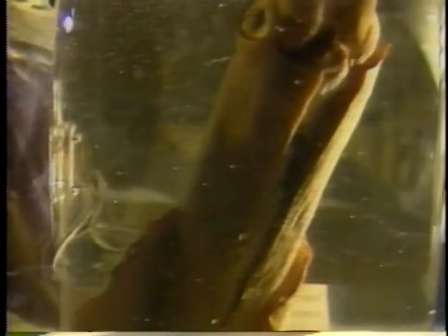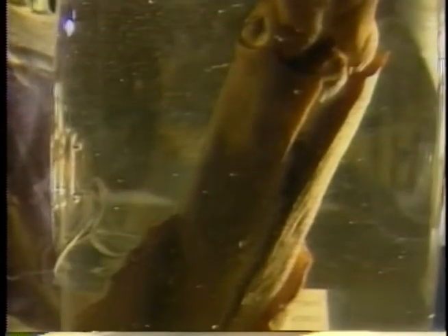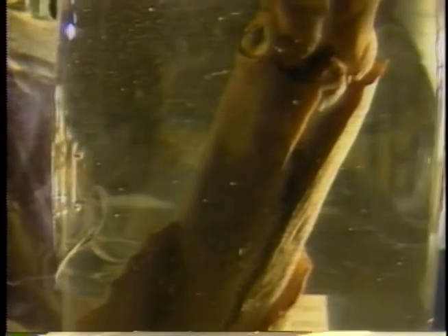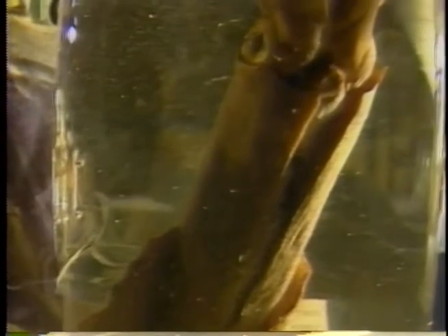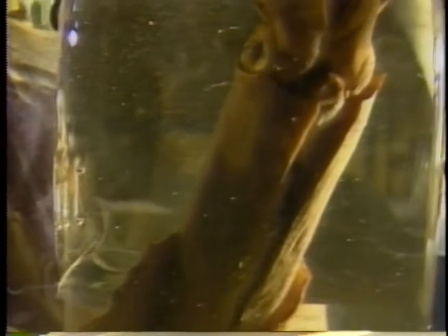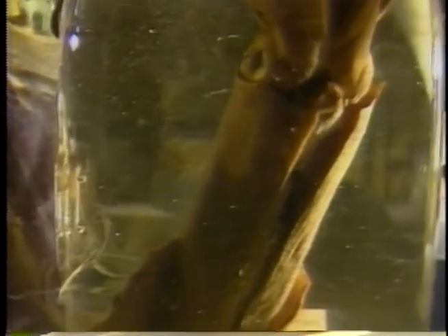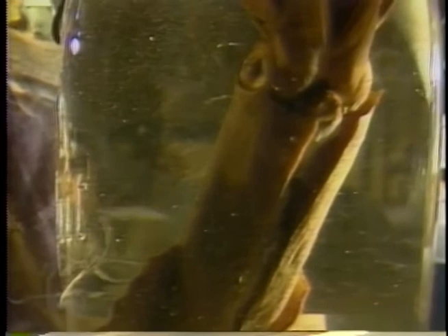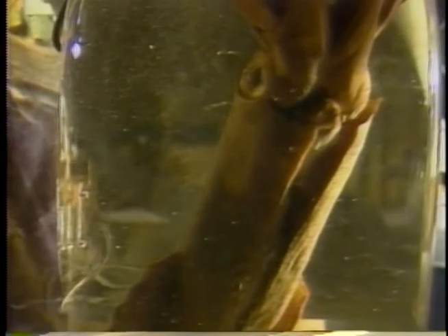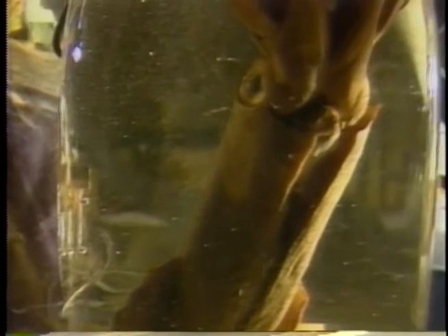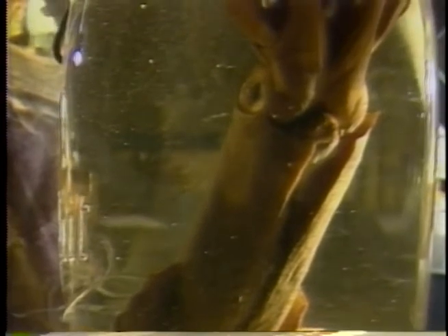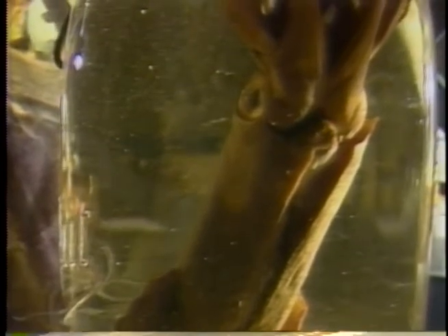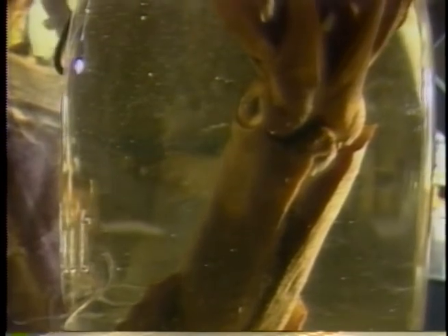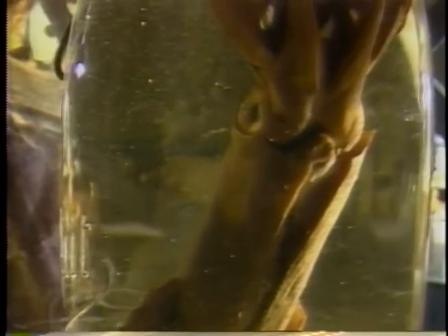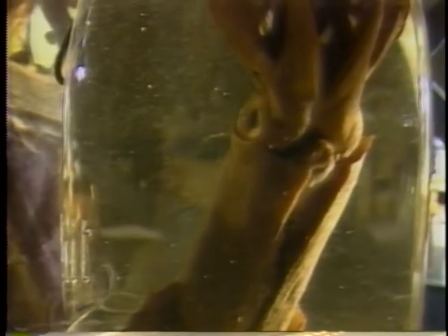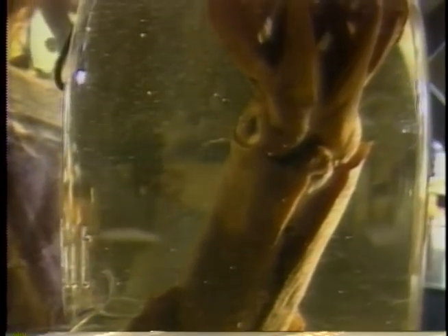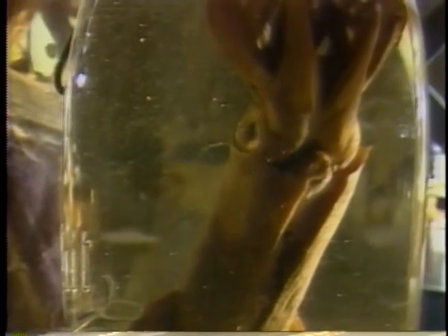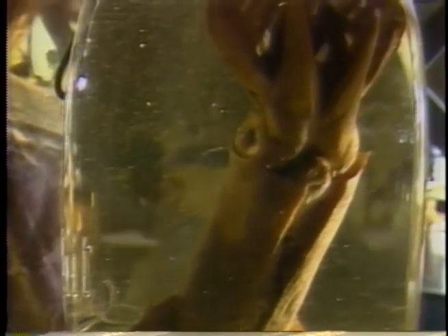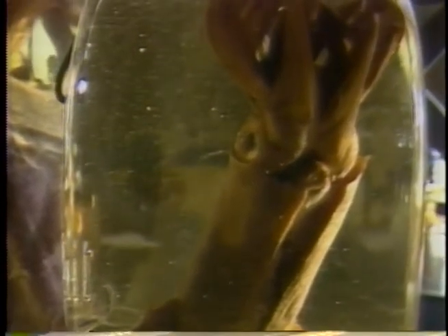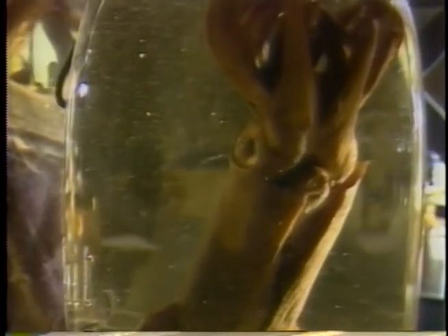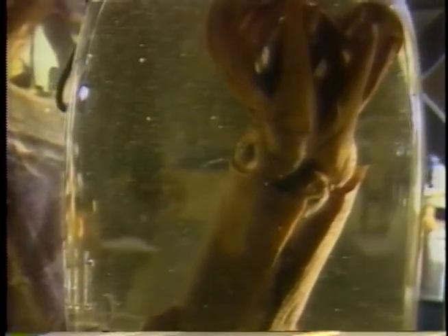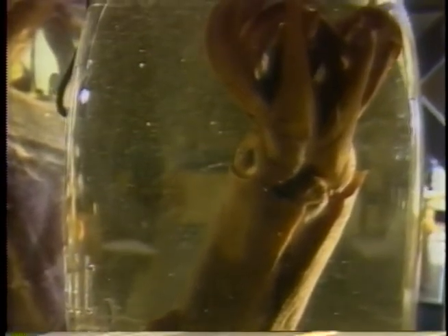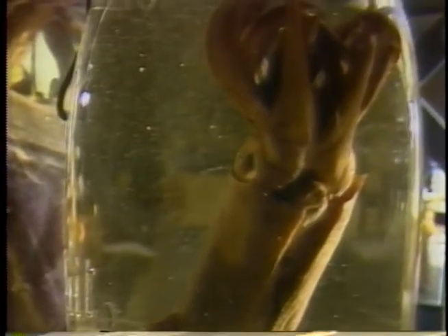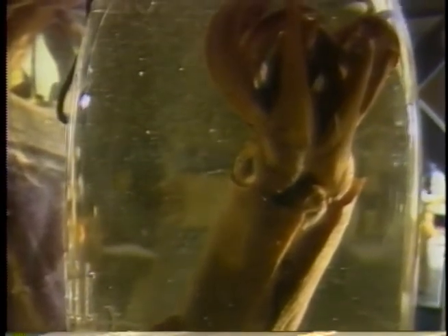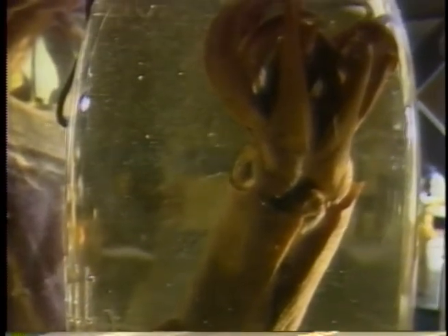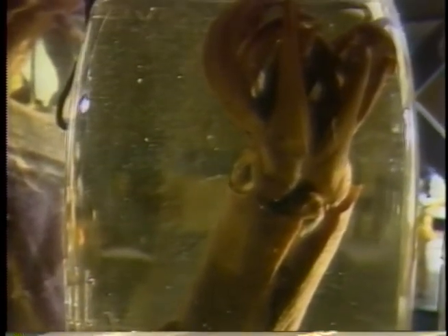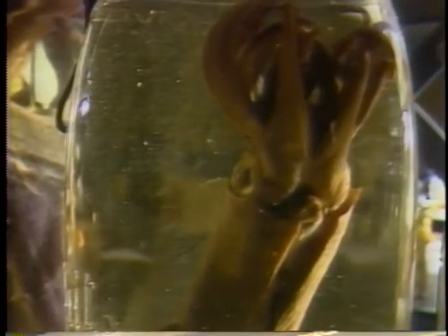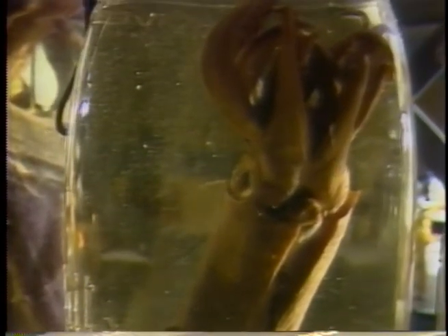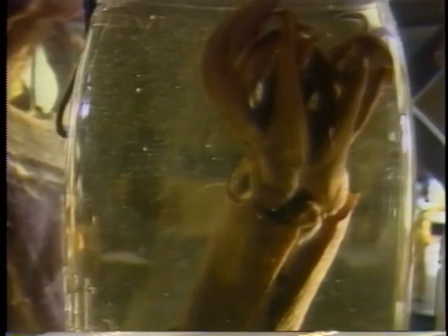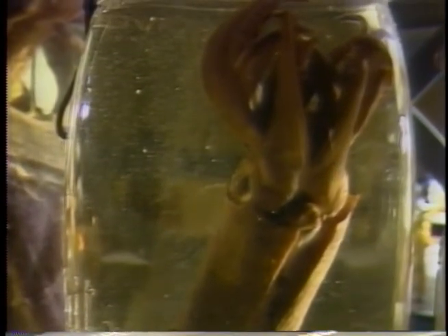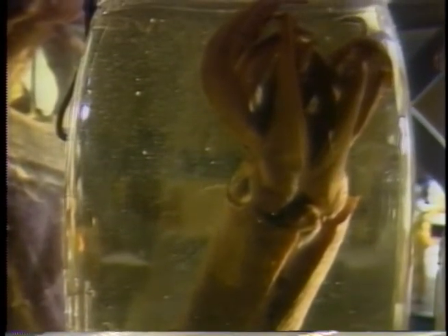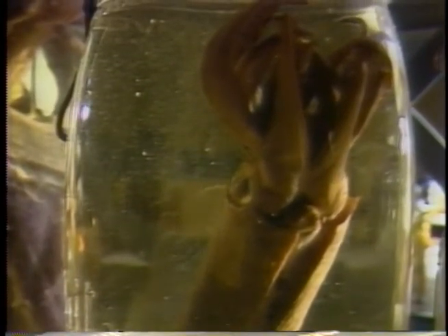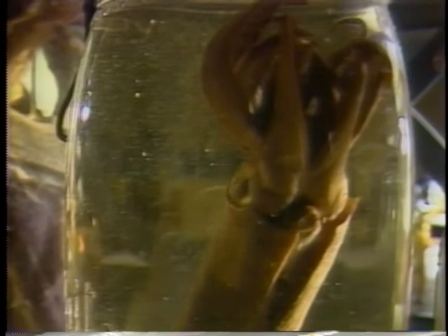Clyde Roper has been studying squids for over 20 years, and he's now writing a book for the United Nations on edible varieties. Here at the Smithsonian, I'm Ann Carroll.